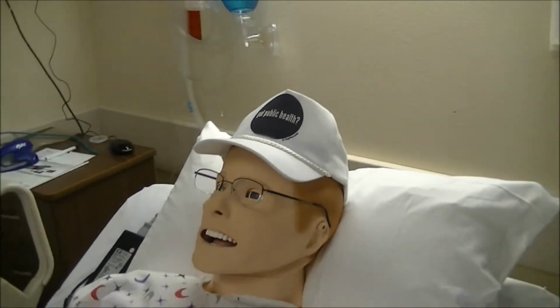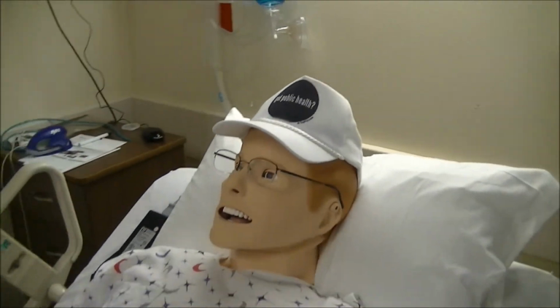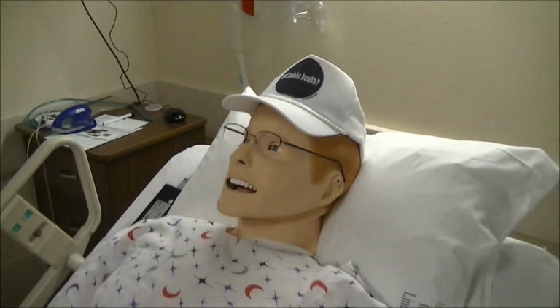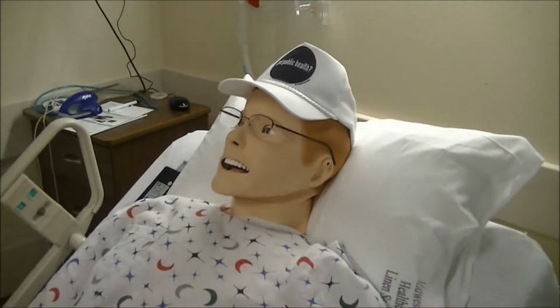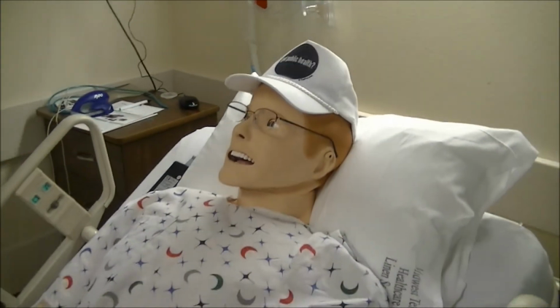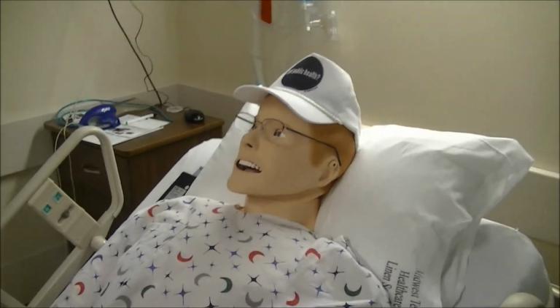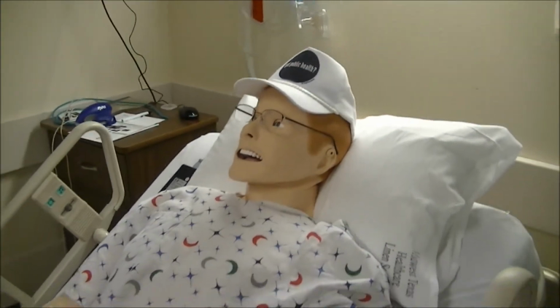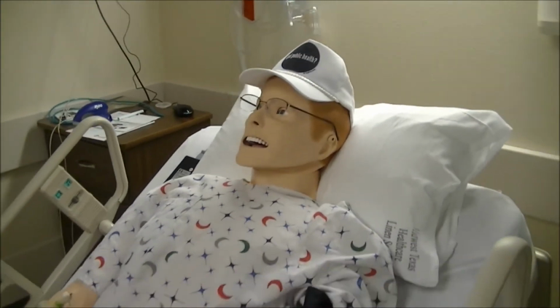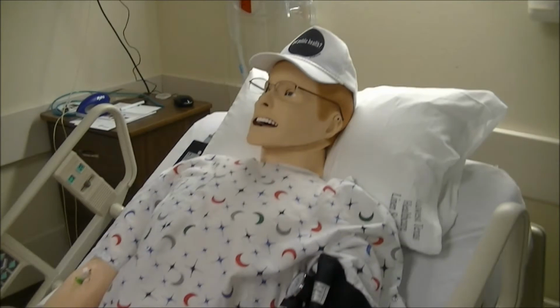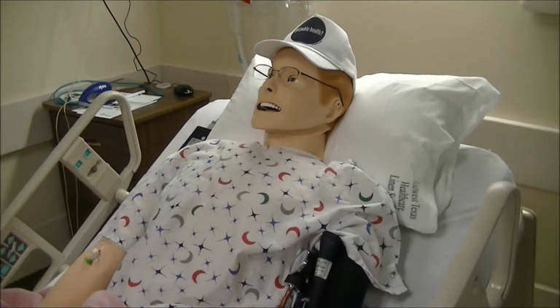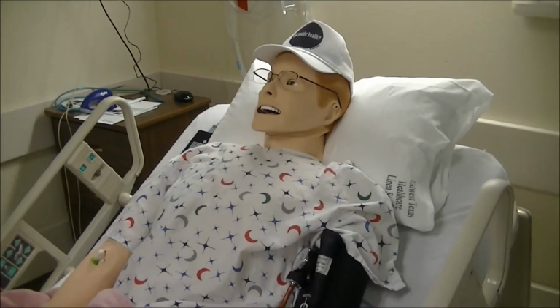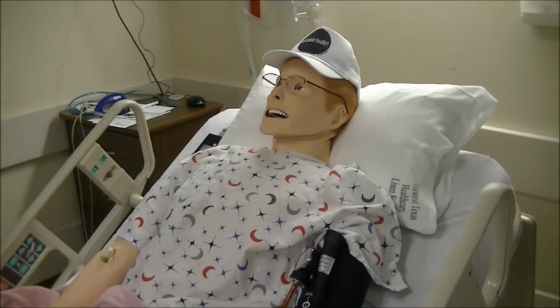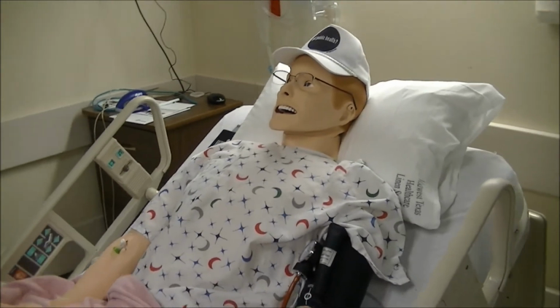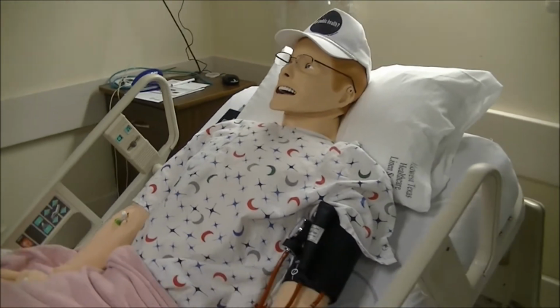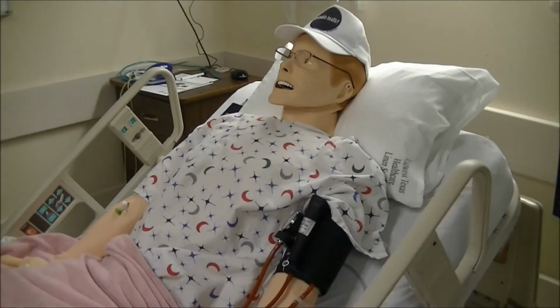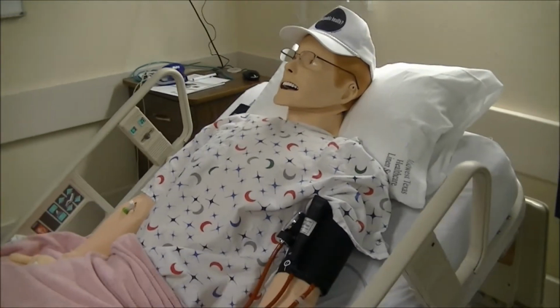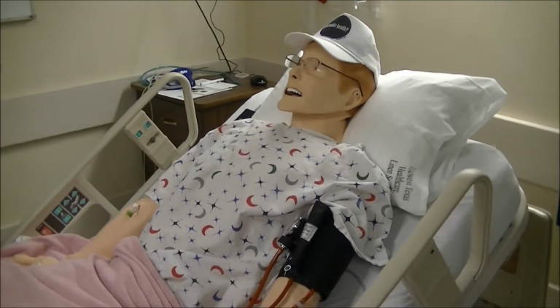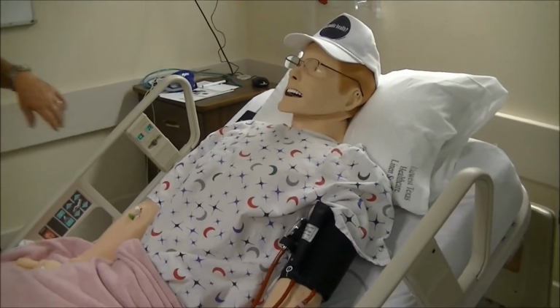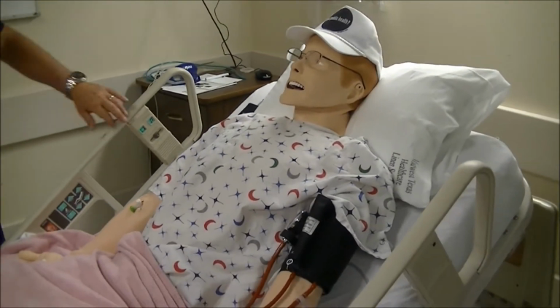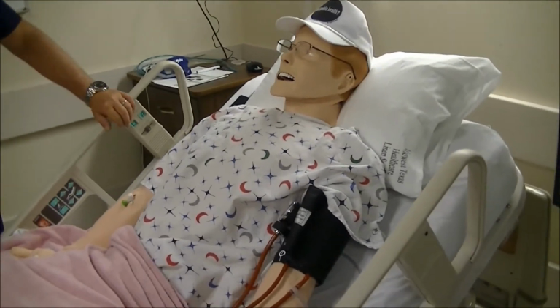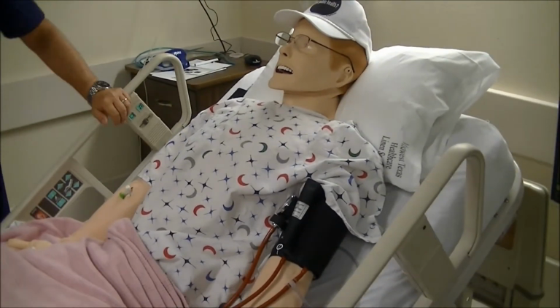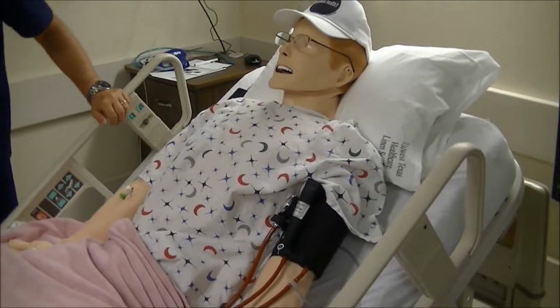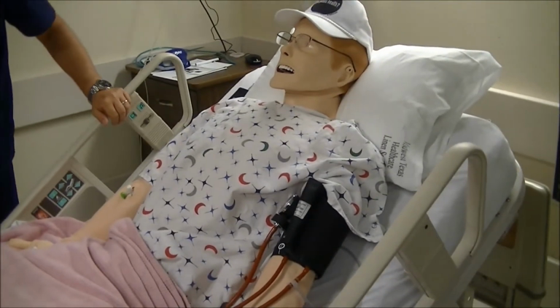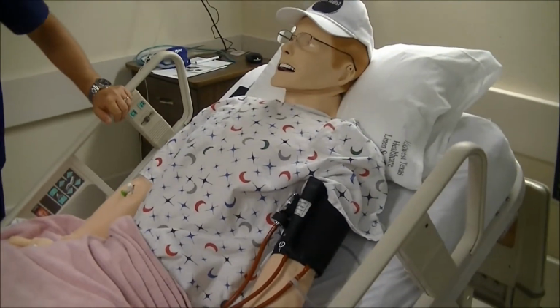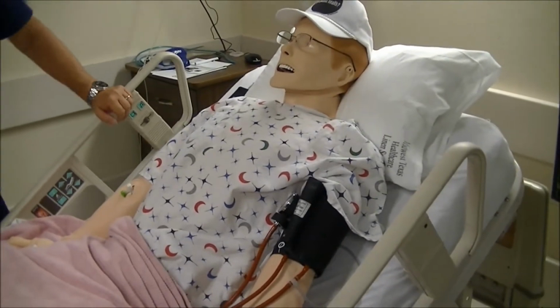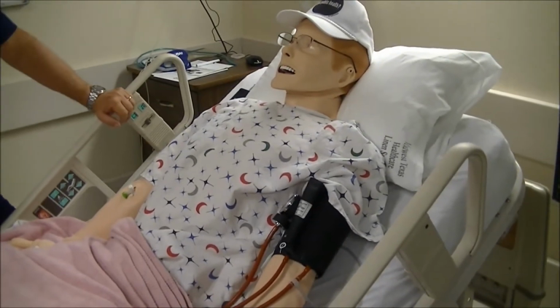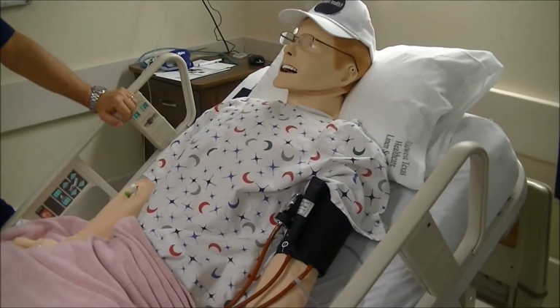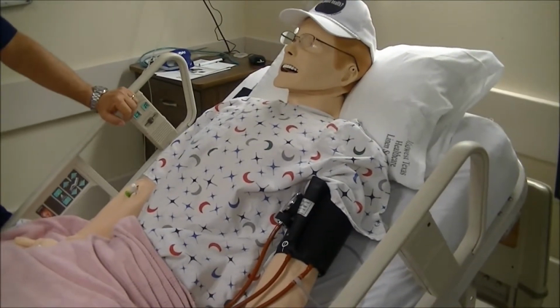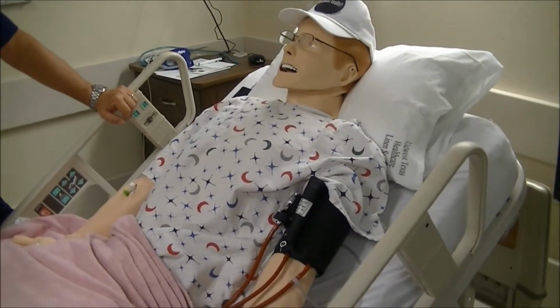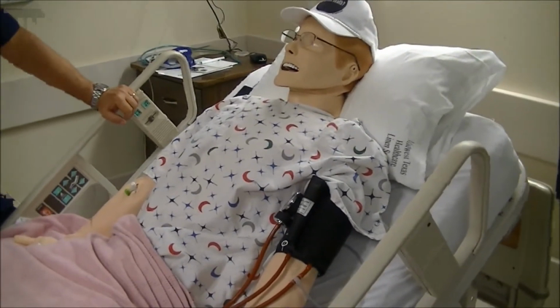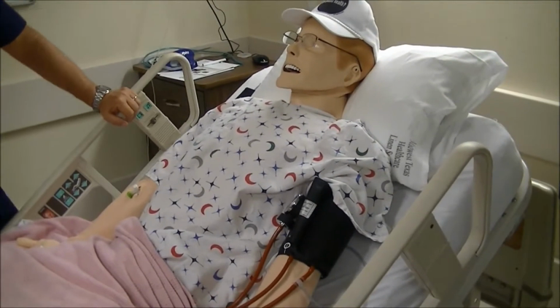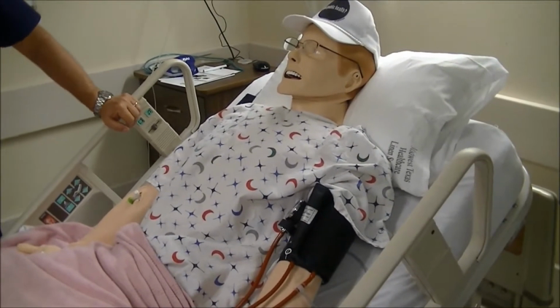Welcome to video number three of the Paddy Hank Shulton School of Nursing. This is our Stat Lab teaser trailer.